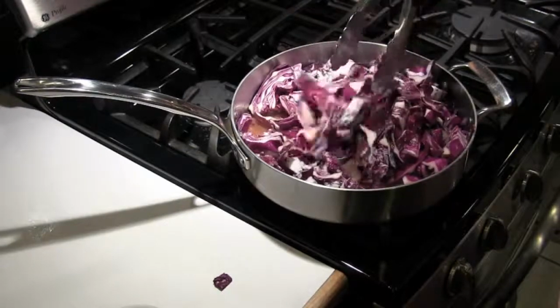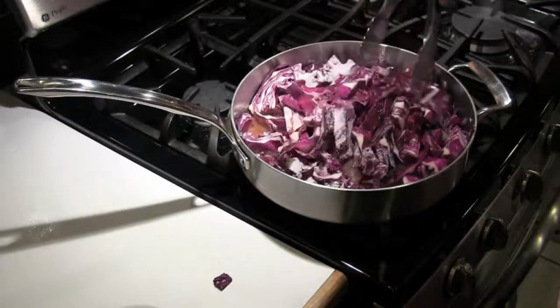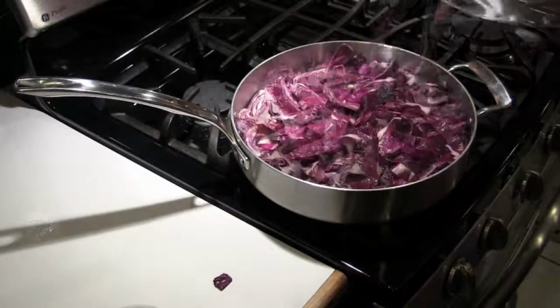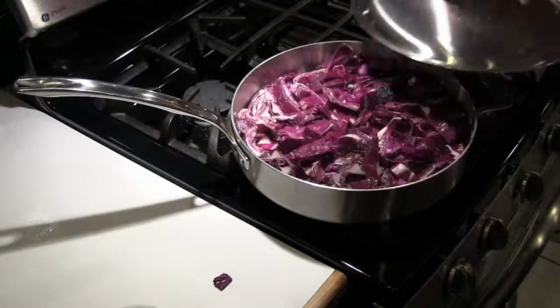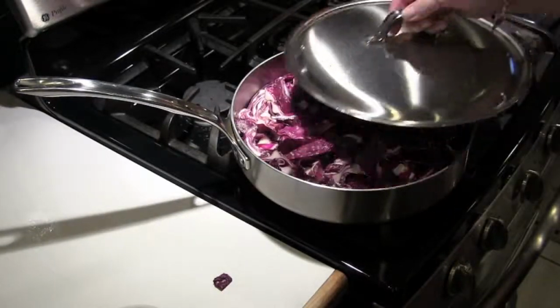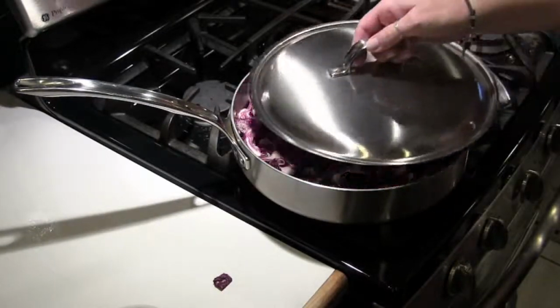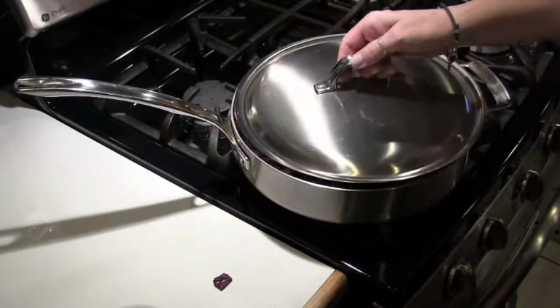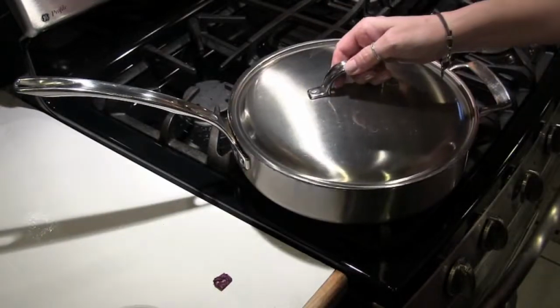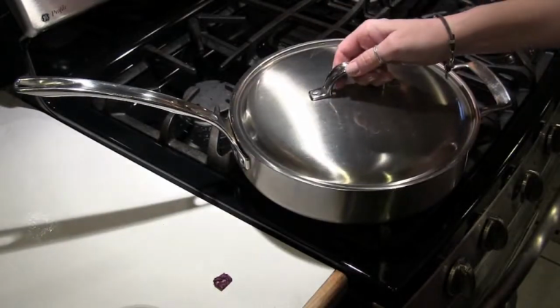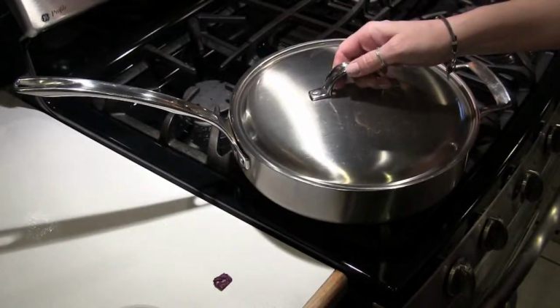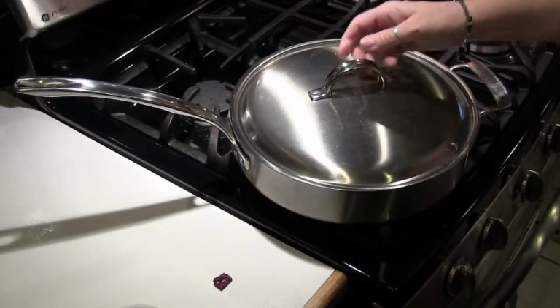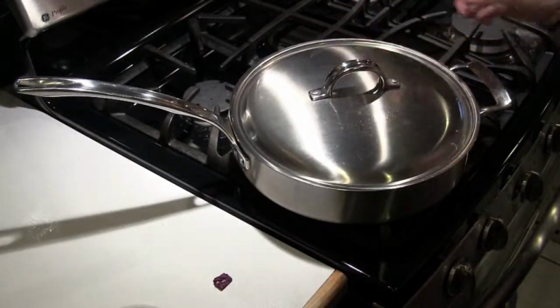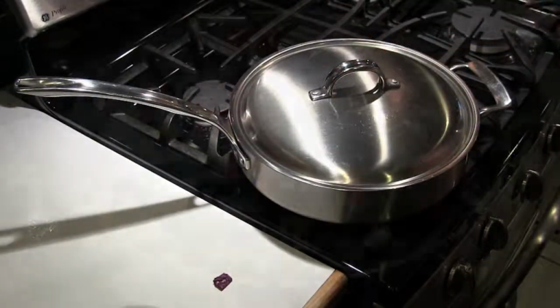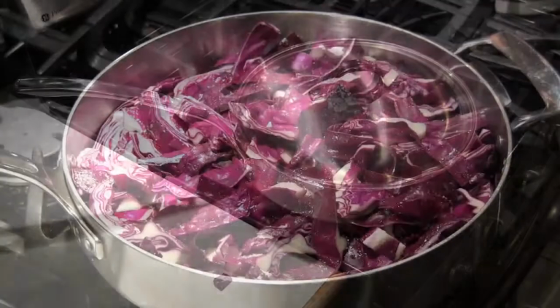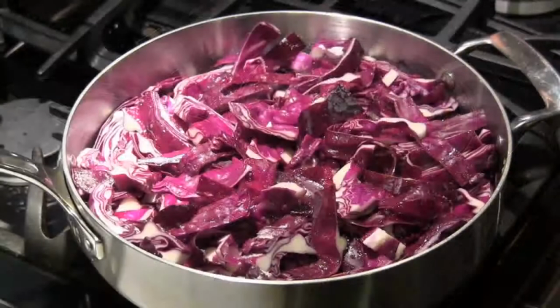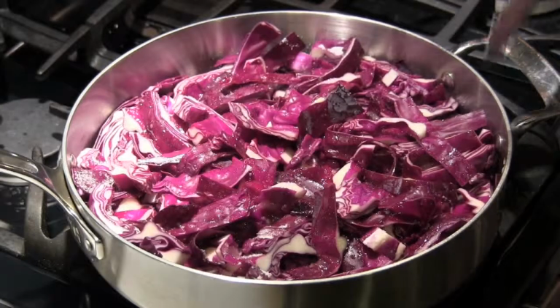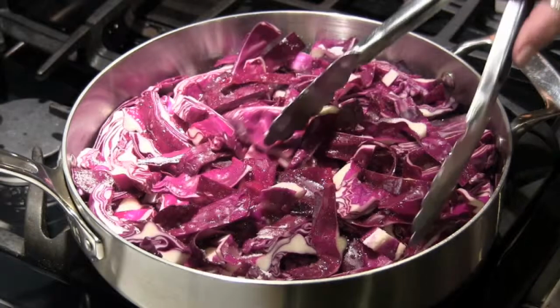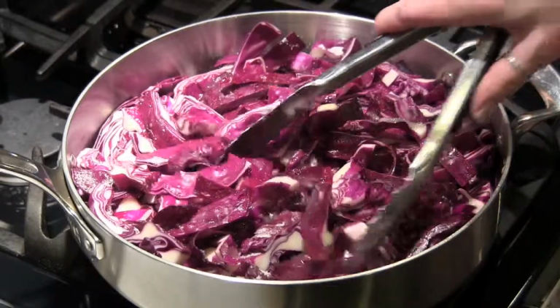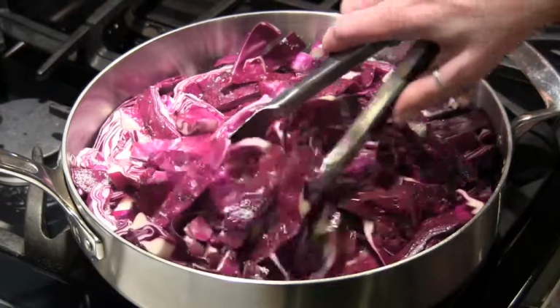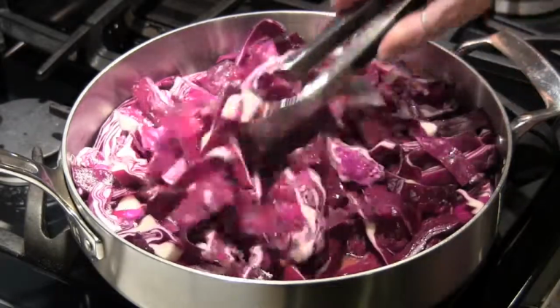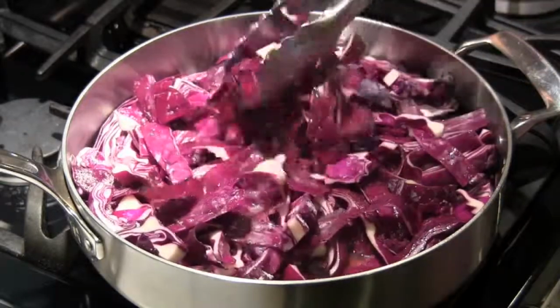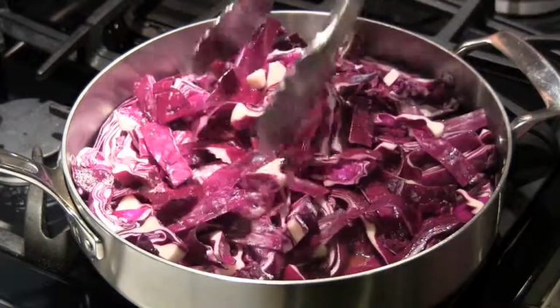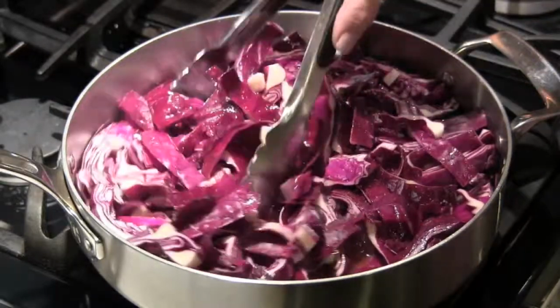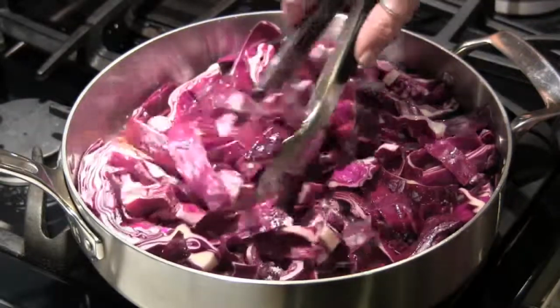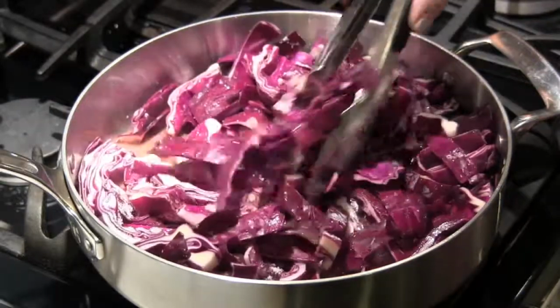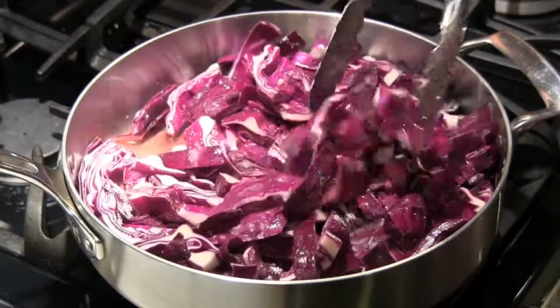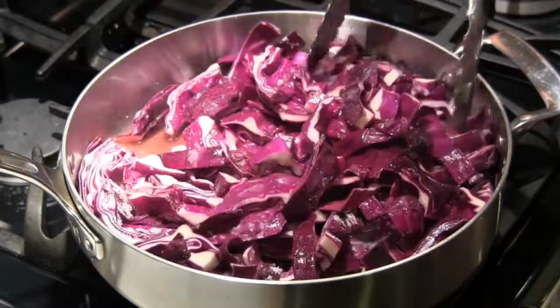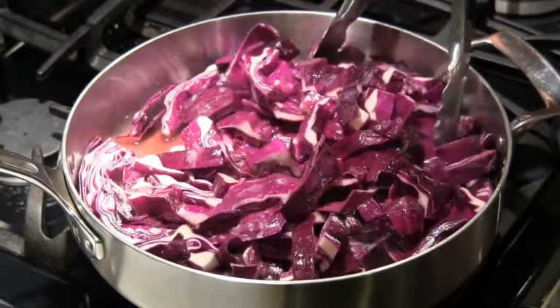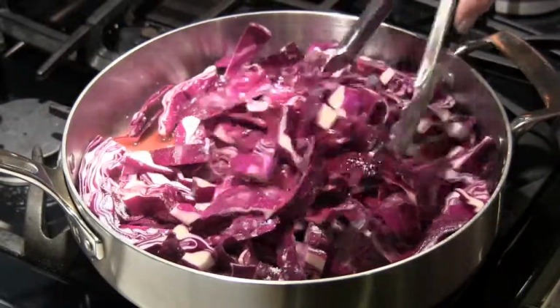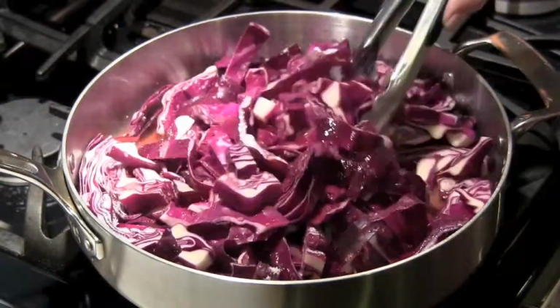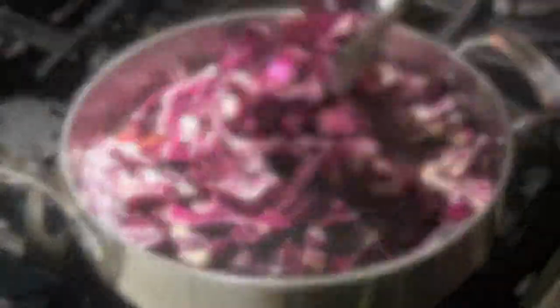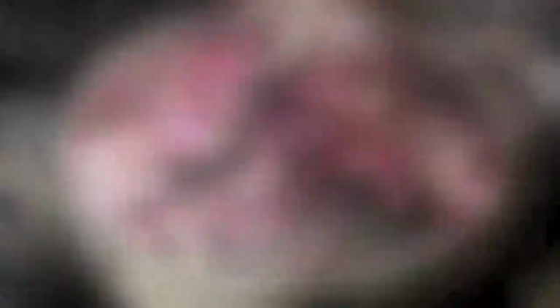Simmer over low heat for about 30 minutes. While it's cooking, you'll want to stir it occasionally. Keep it covered though.